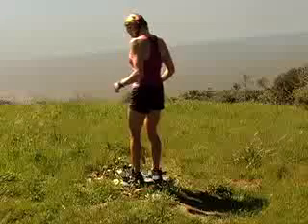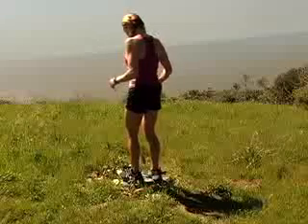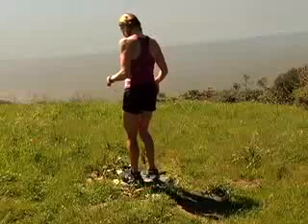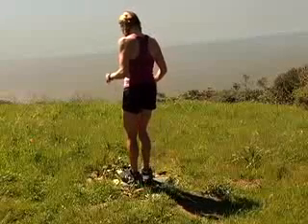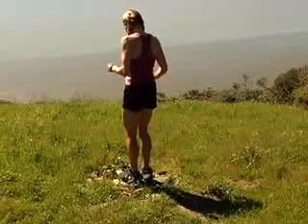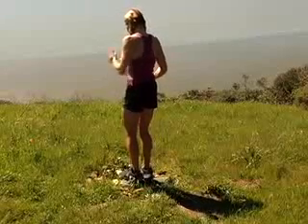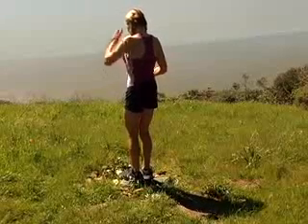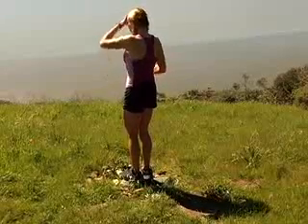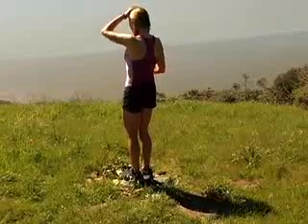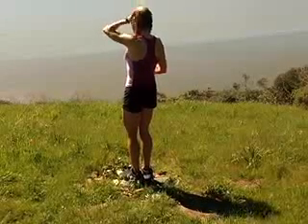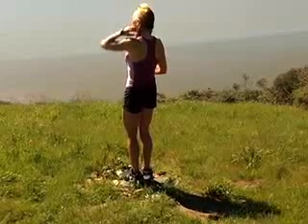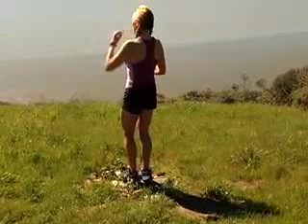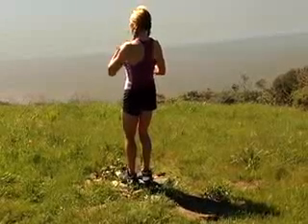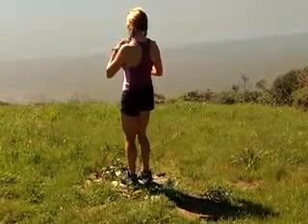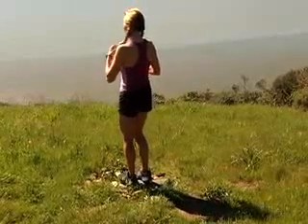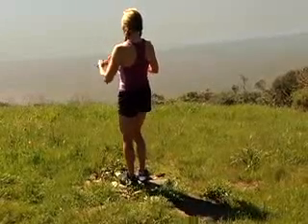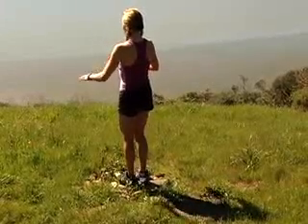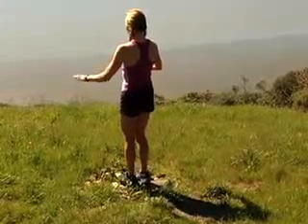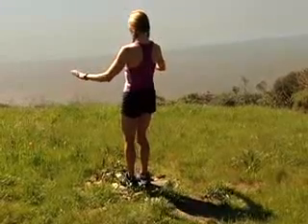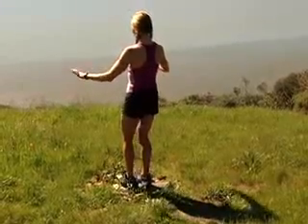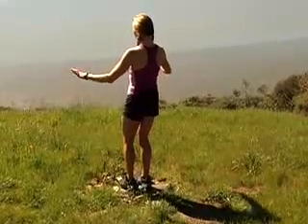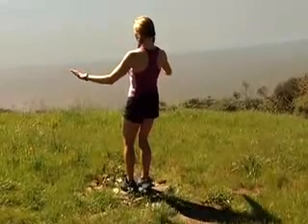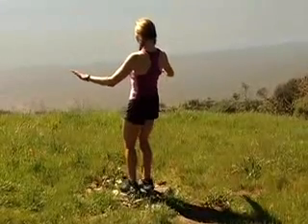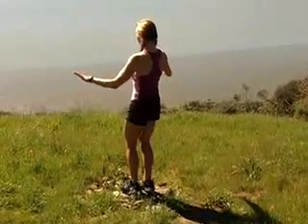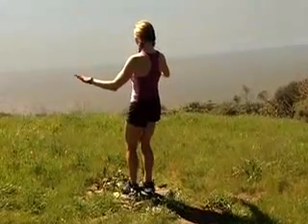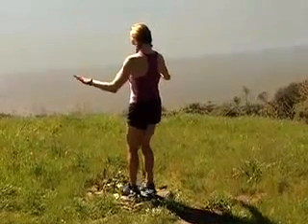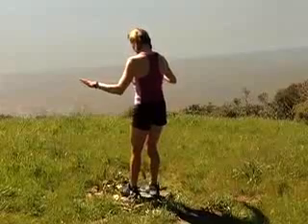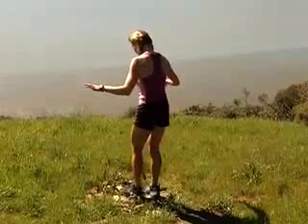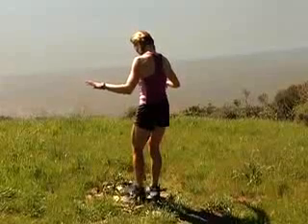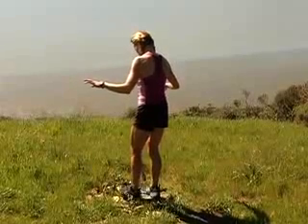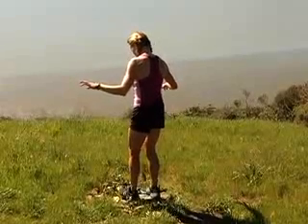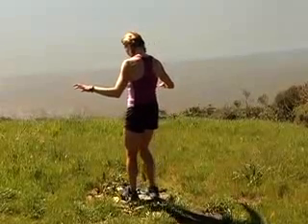This is an excellent exercise to train your balance, coordination, proprioceptive awareness, mental focus, and environmental integration.